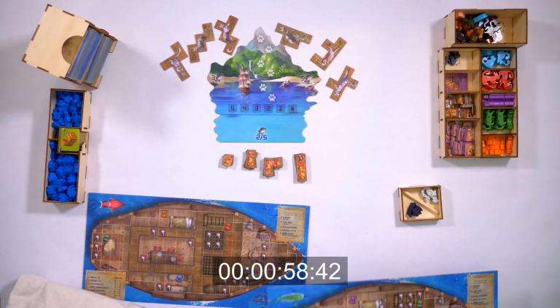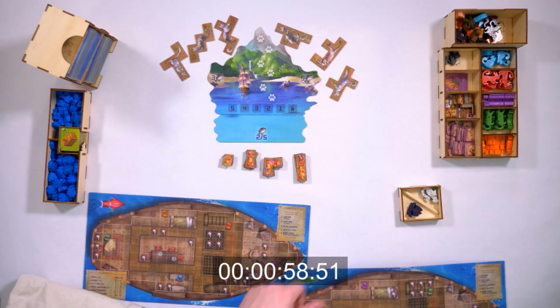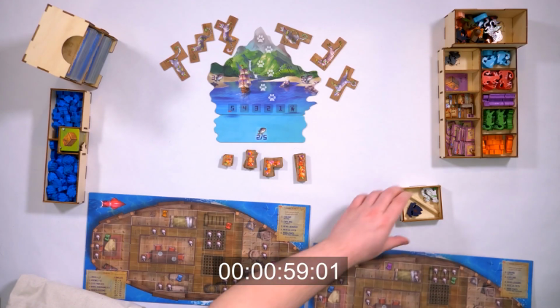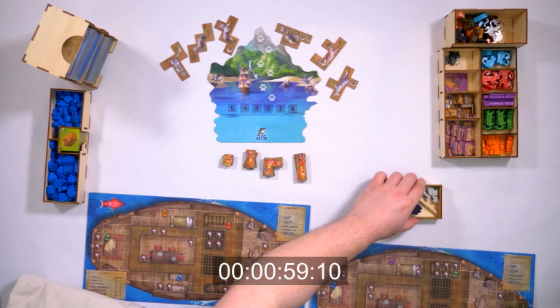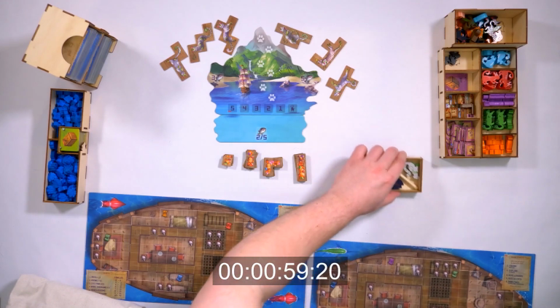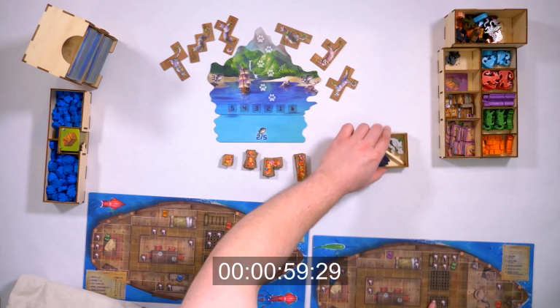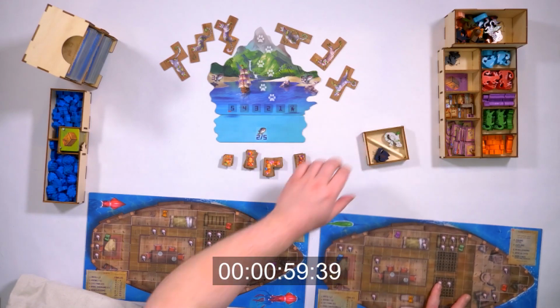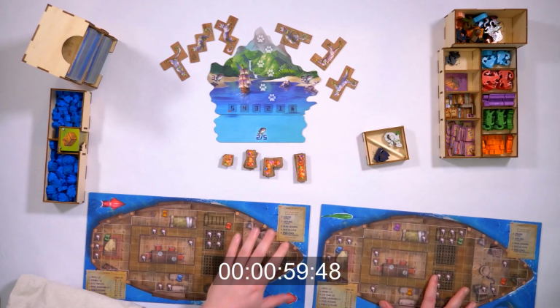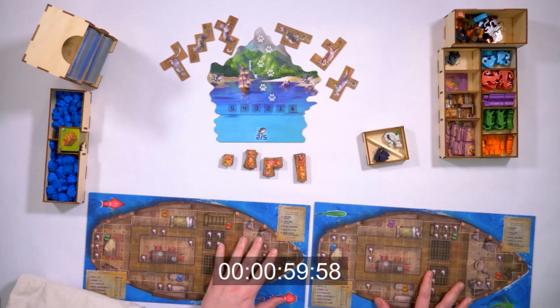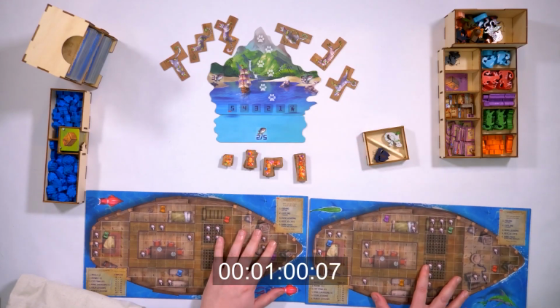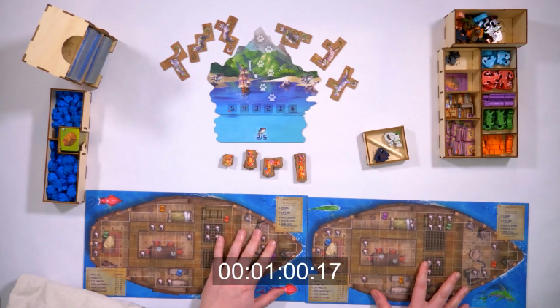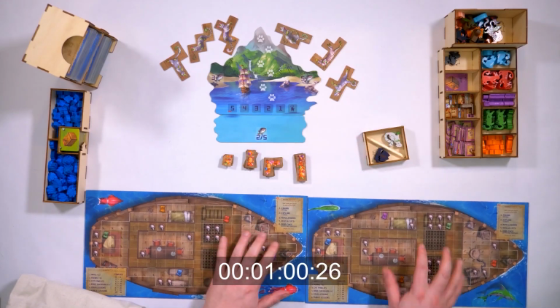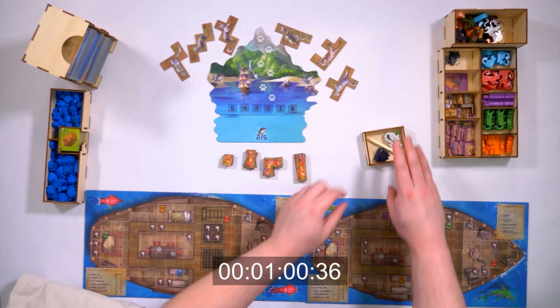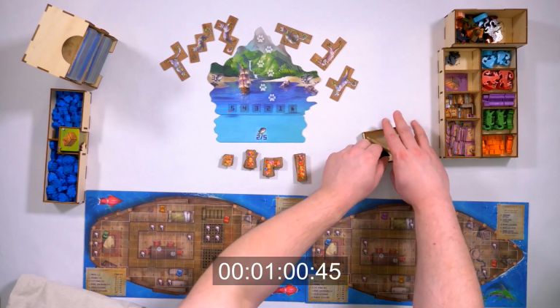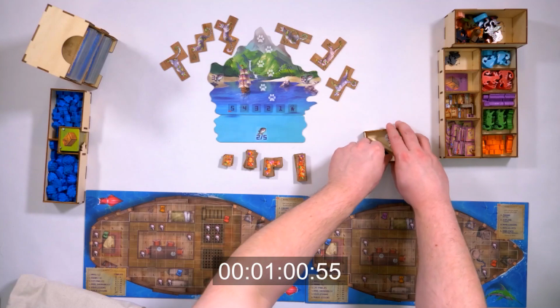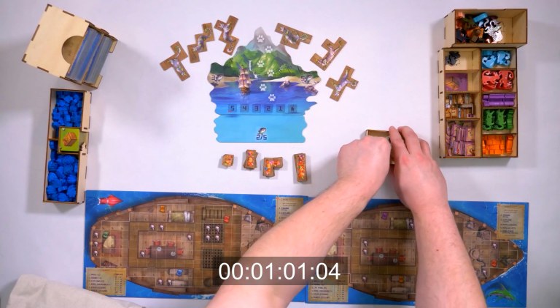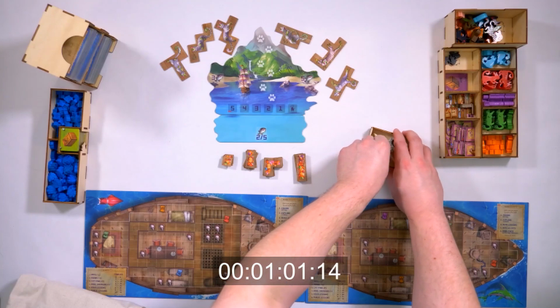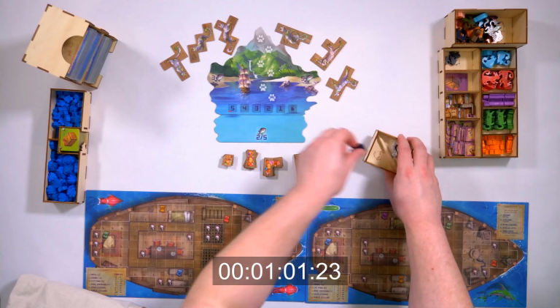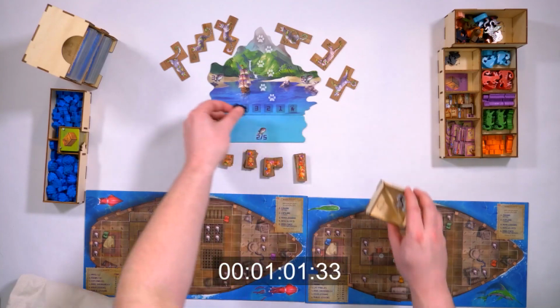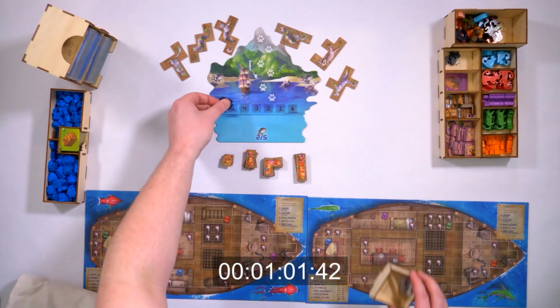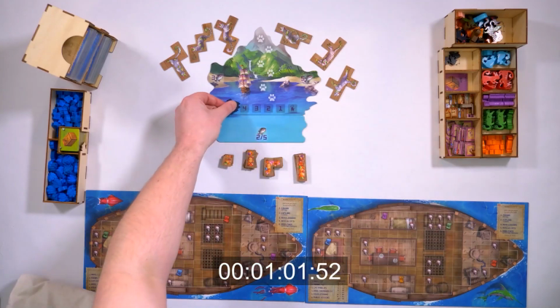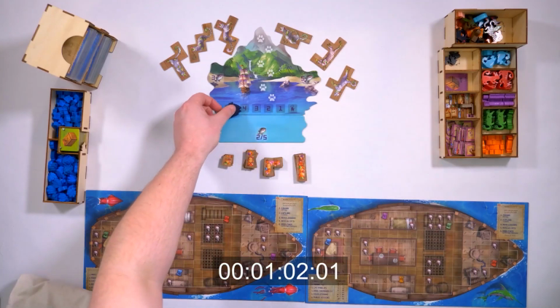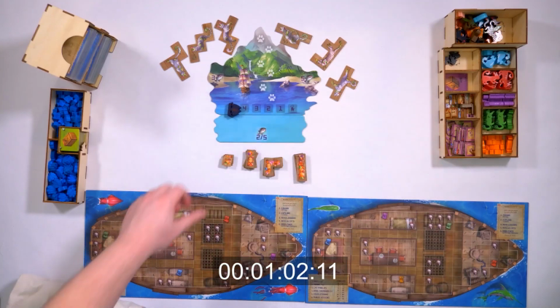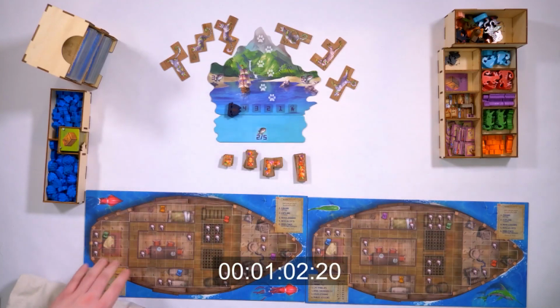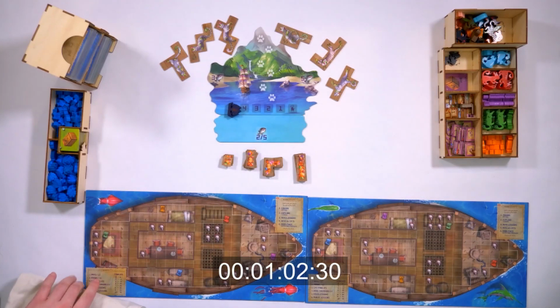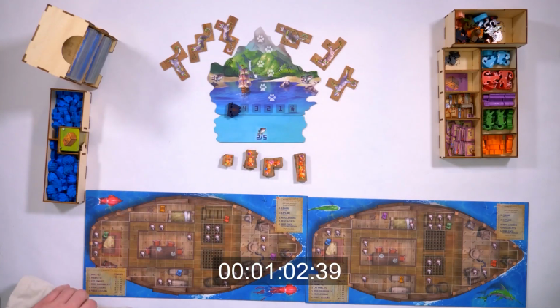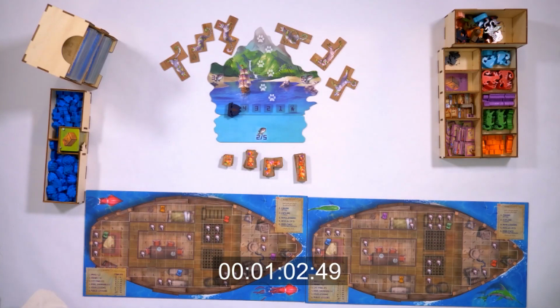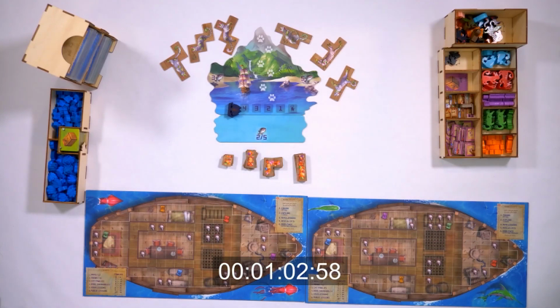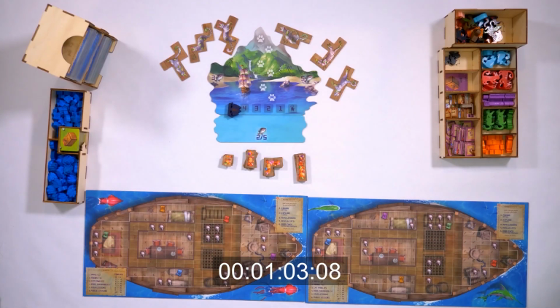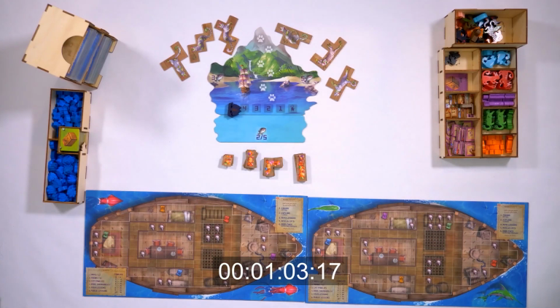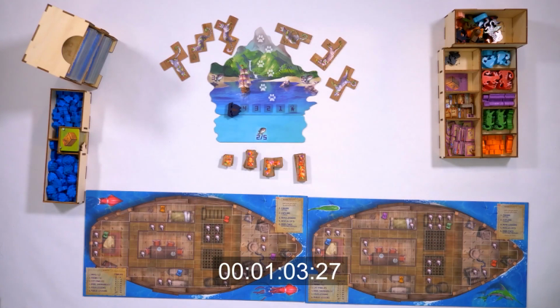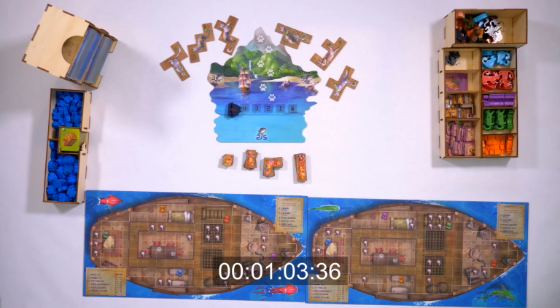We're just about a minute now and the game is set up, so we're going to move on to starting with the expansions.